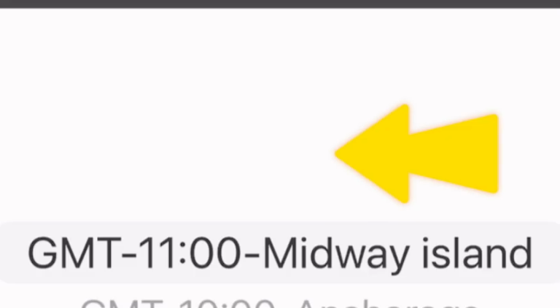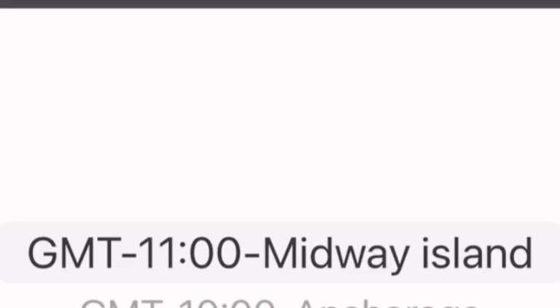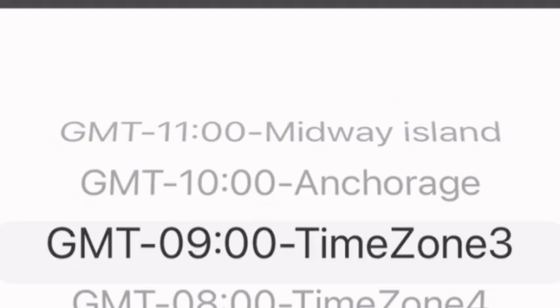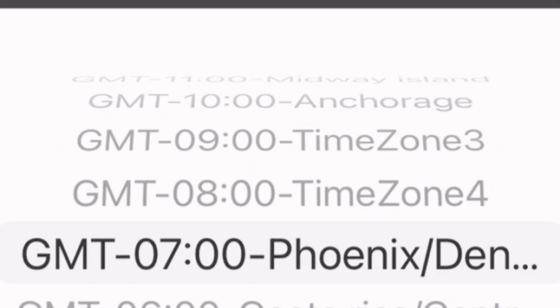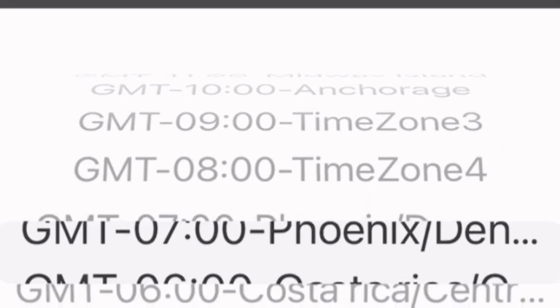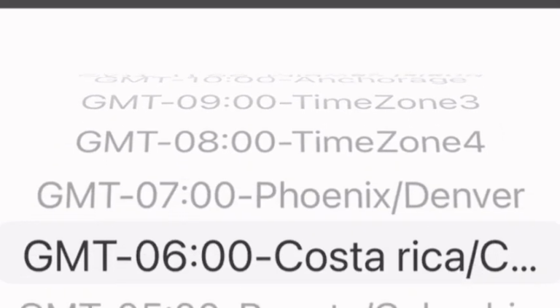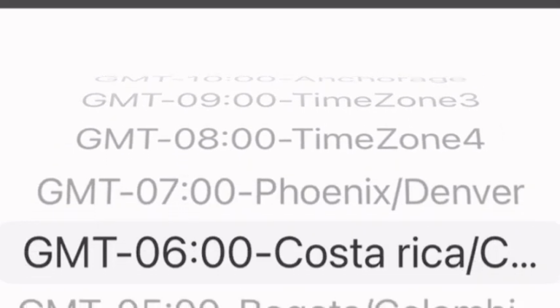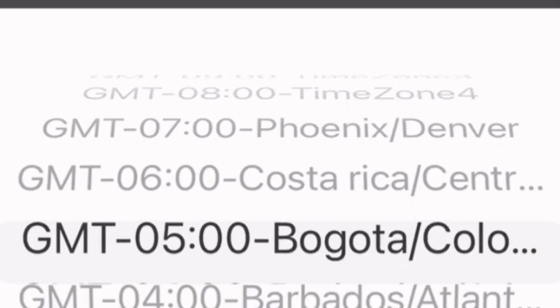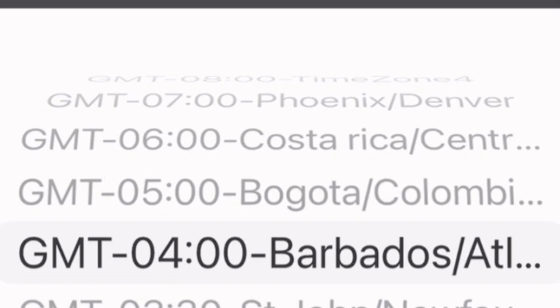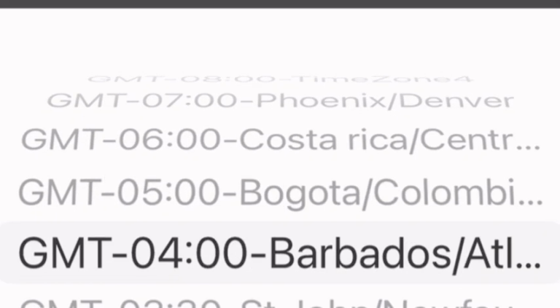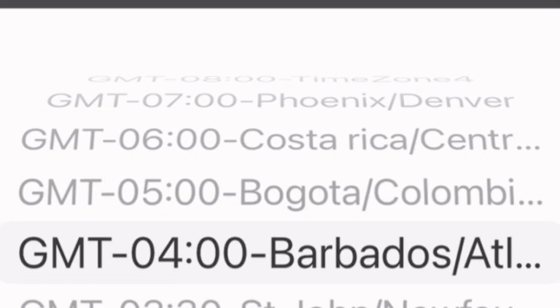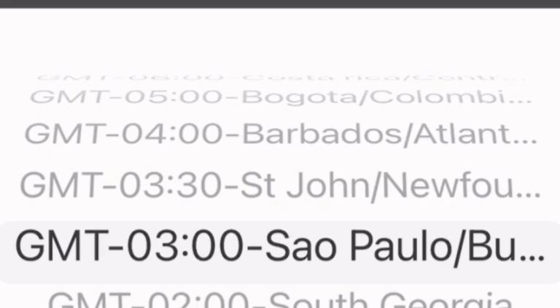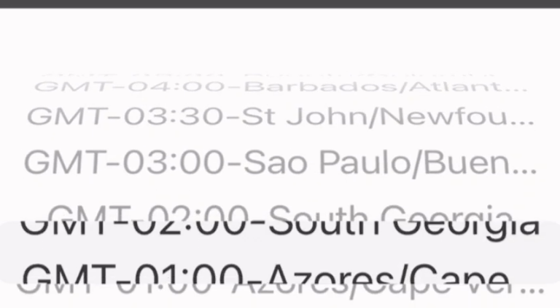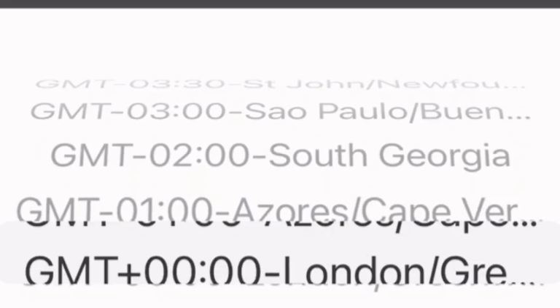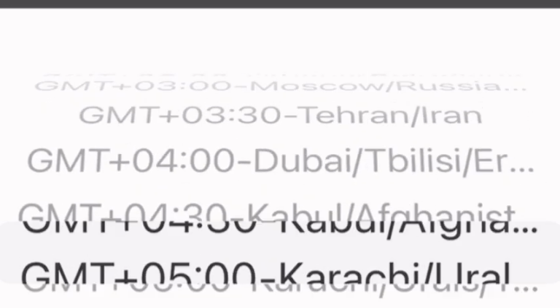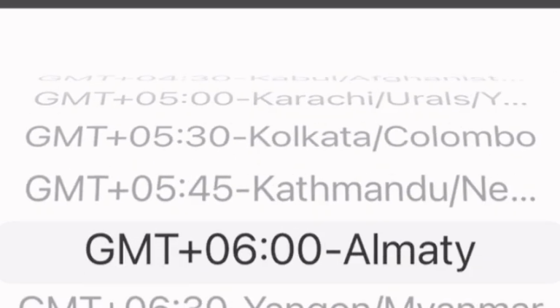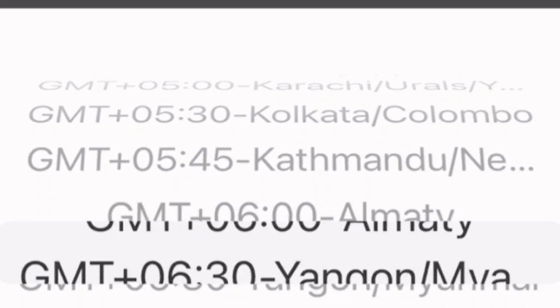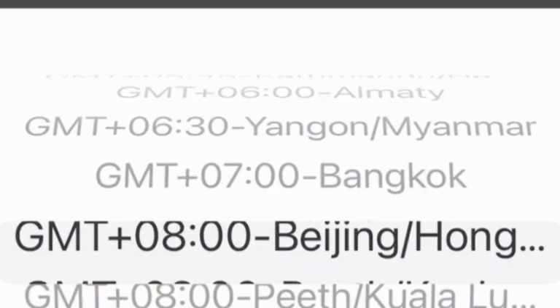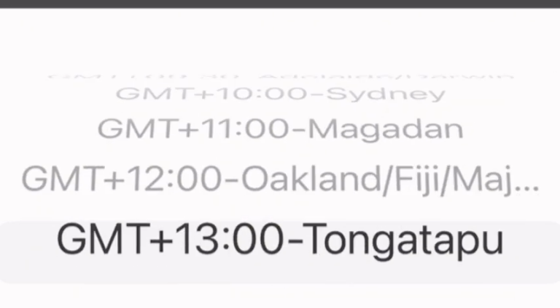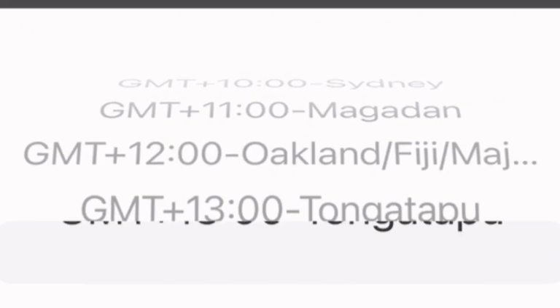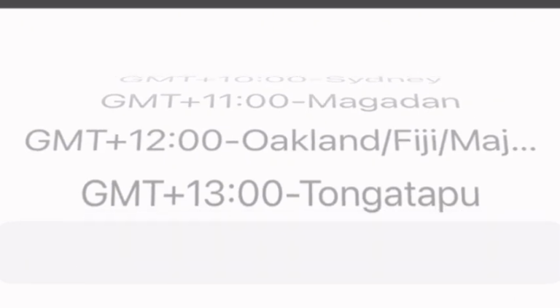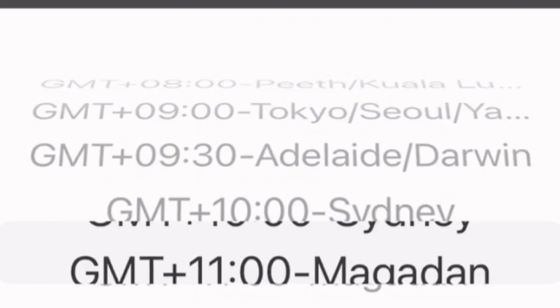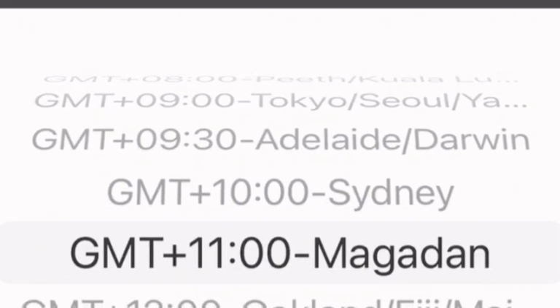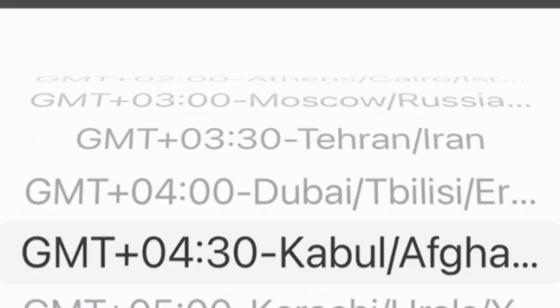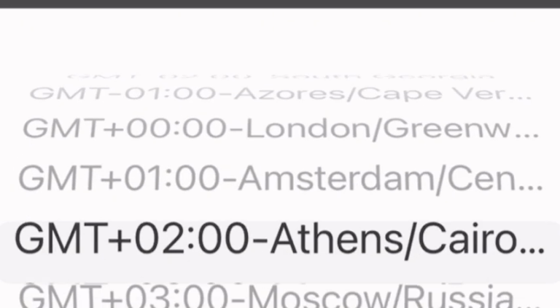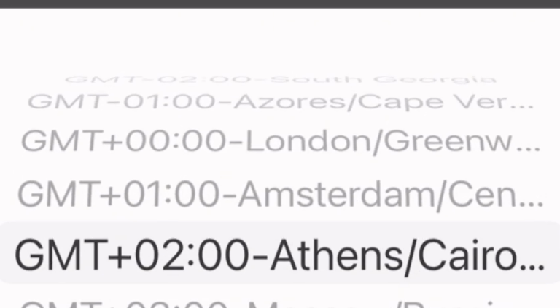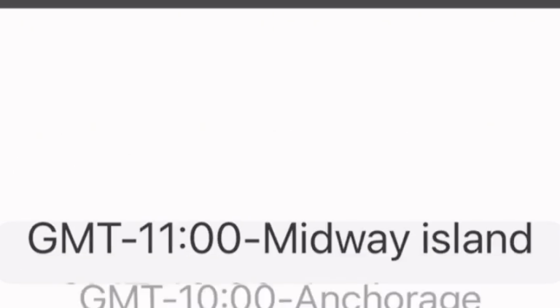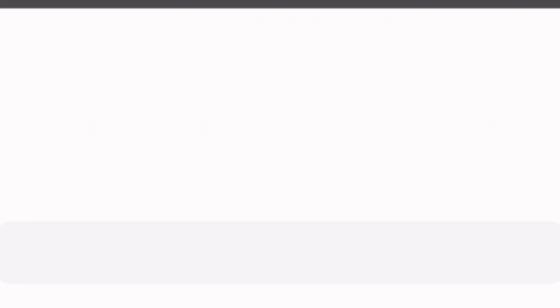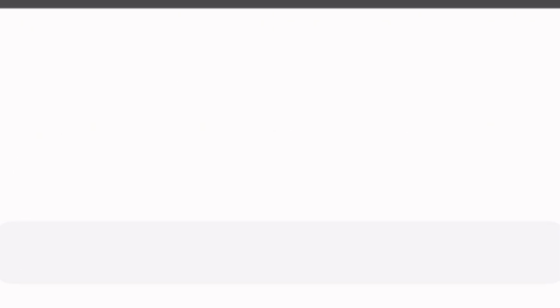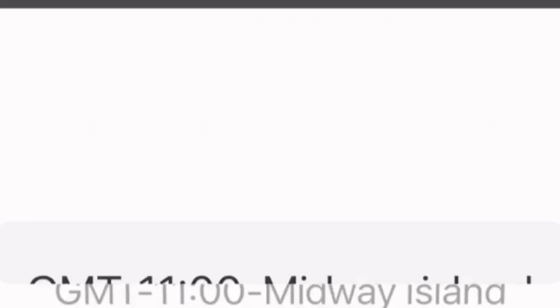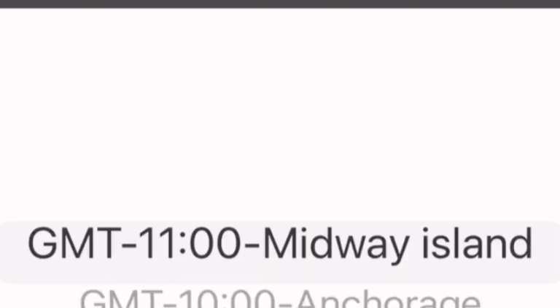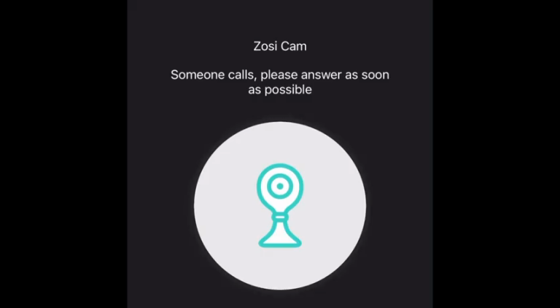Of course you've got to set your time zone, and this looks kind of crazy — I couldn't find the United States in there, so it's a little quirky, but we'll find something.